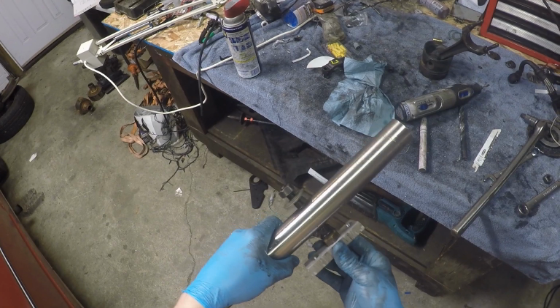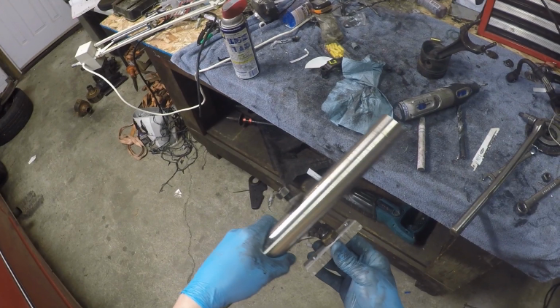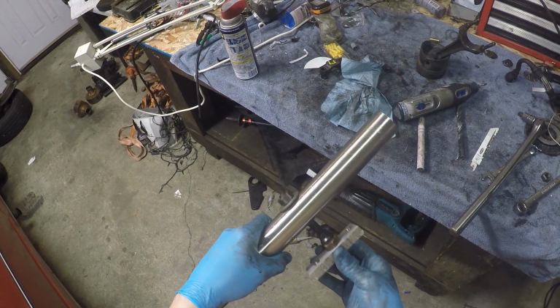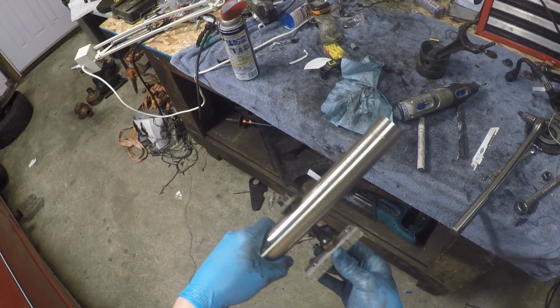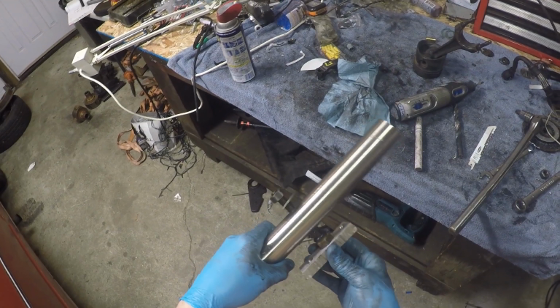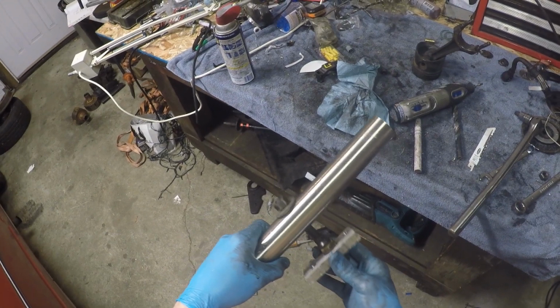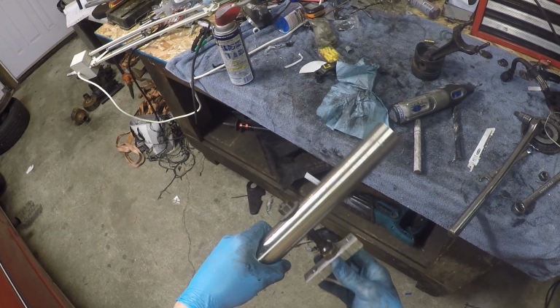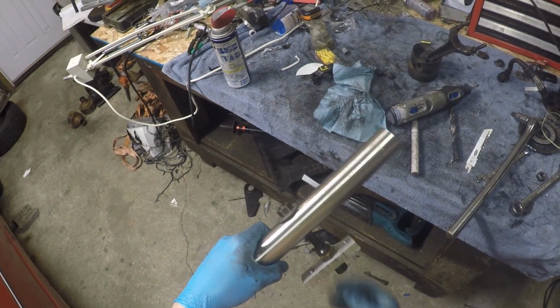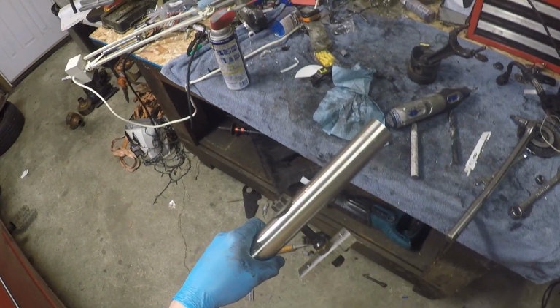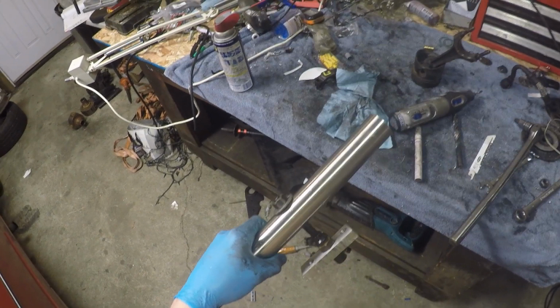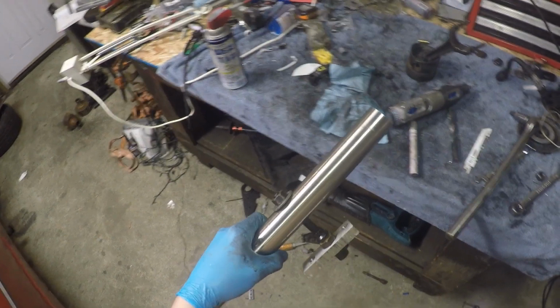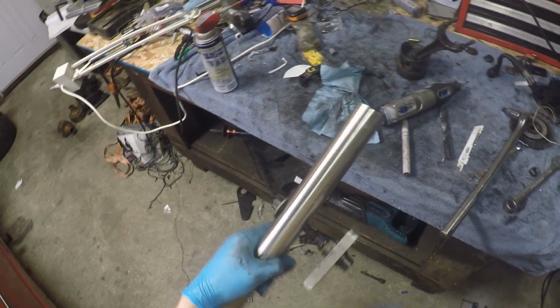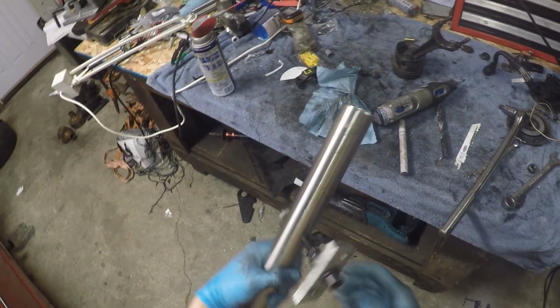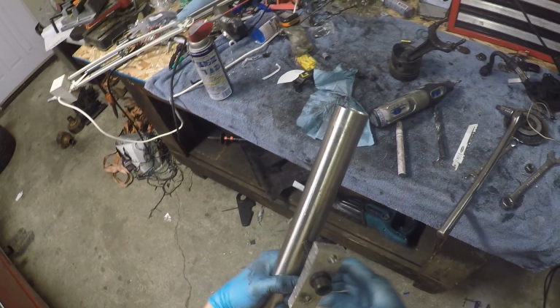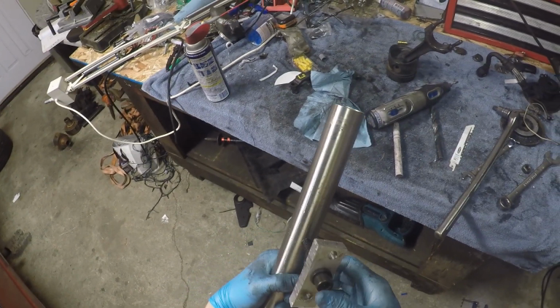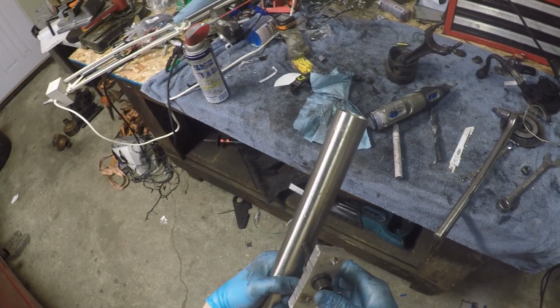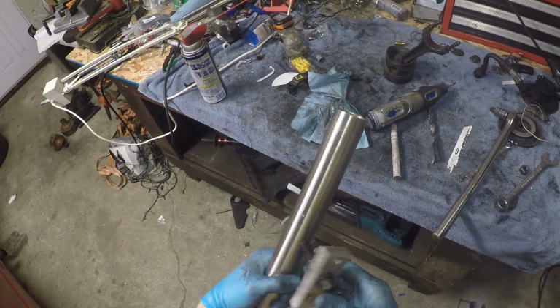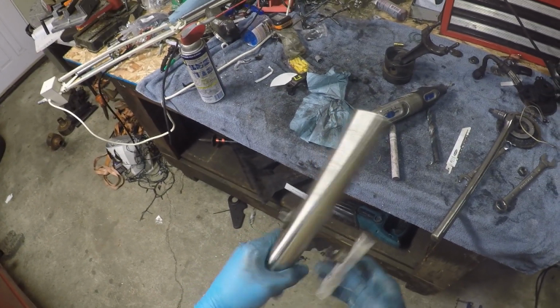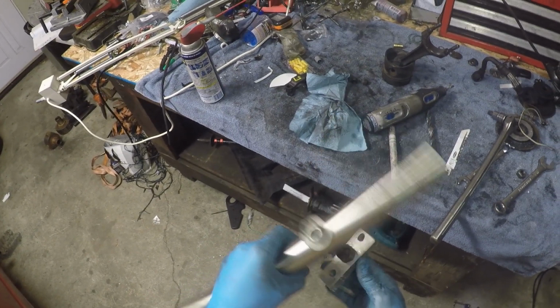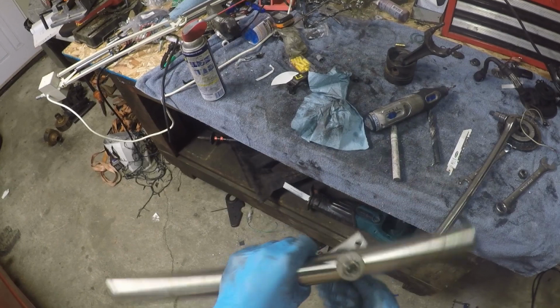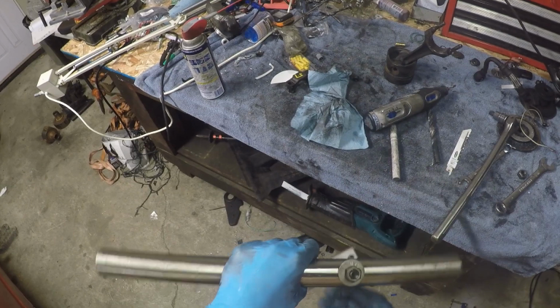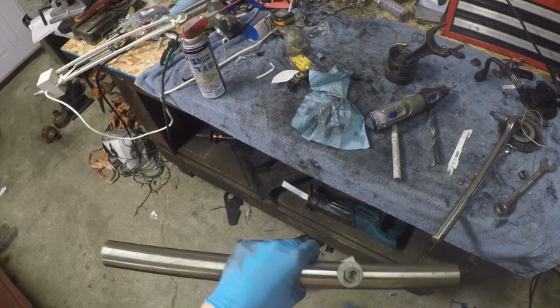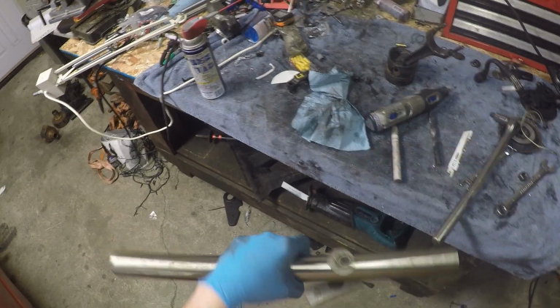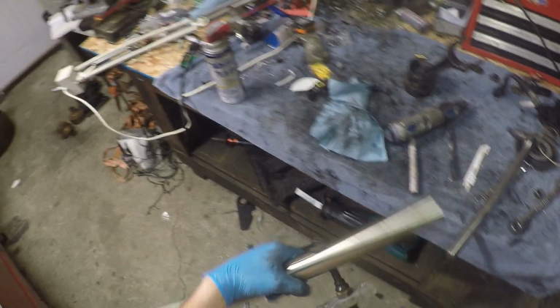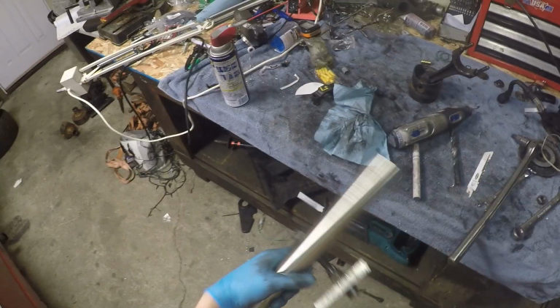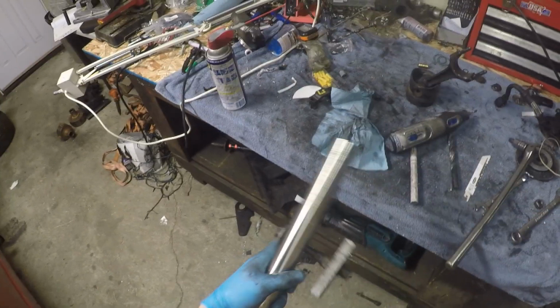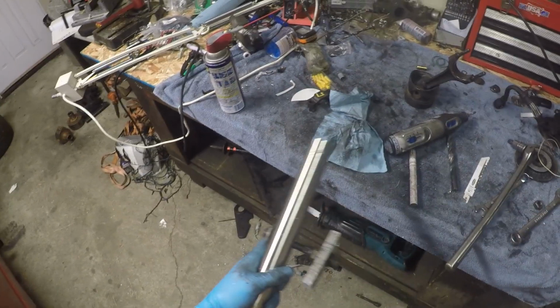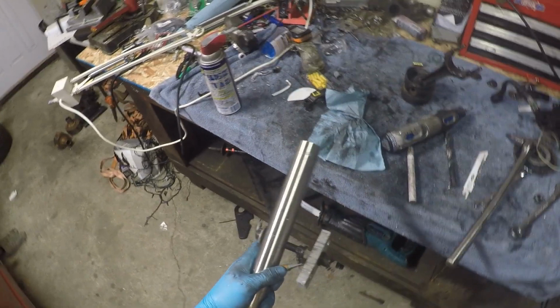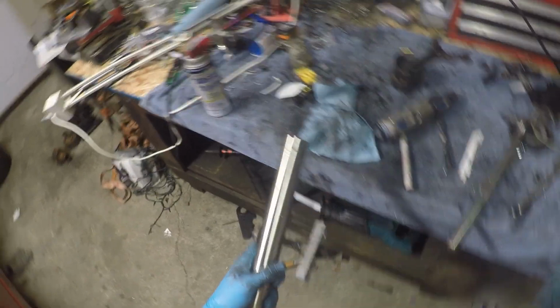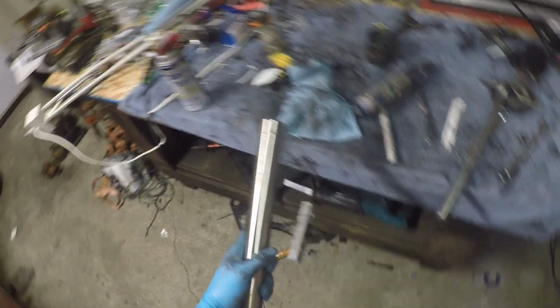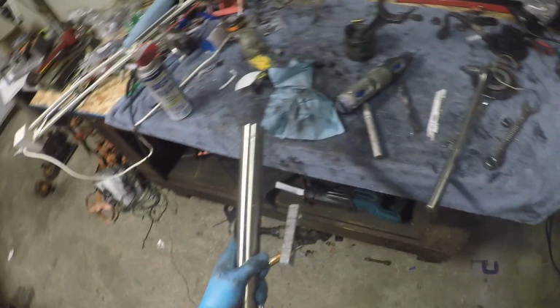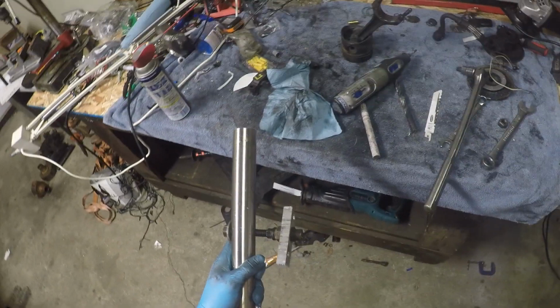Here's my puller that I built. The bar sits on the engine block and then it yanks on the connecting rod.